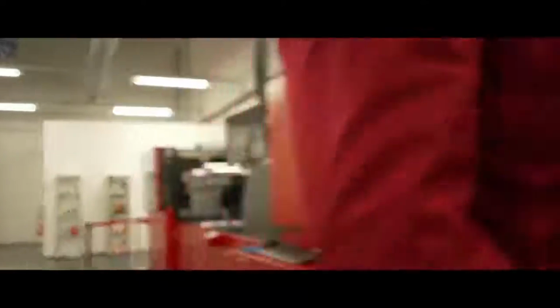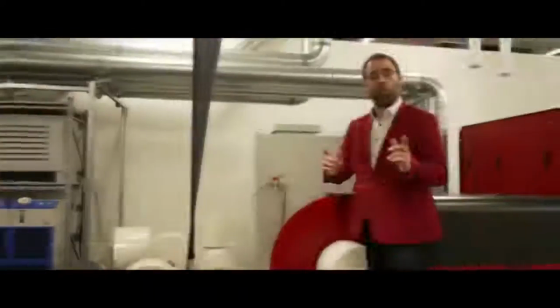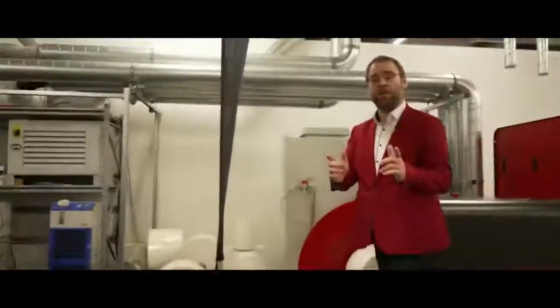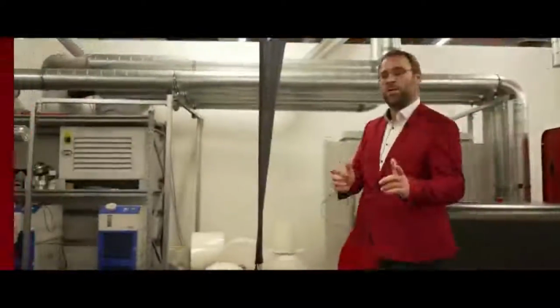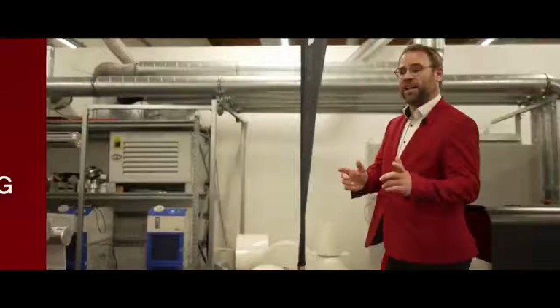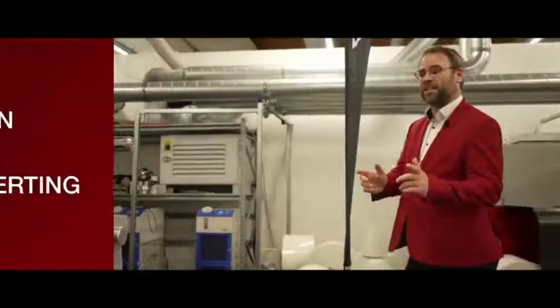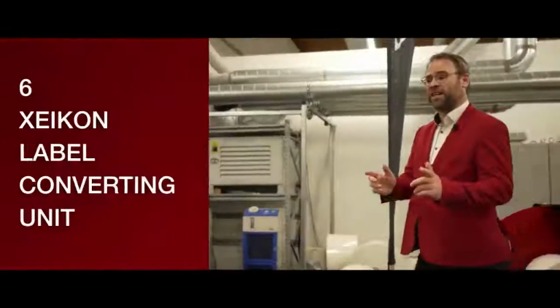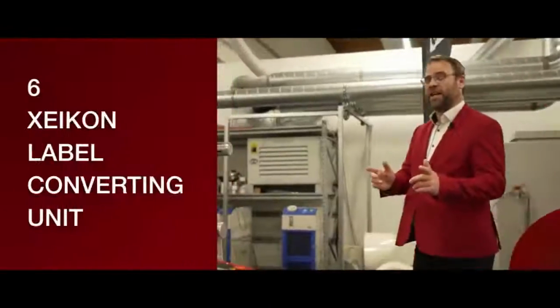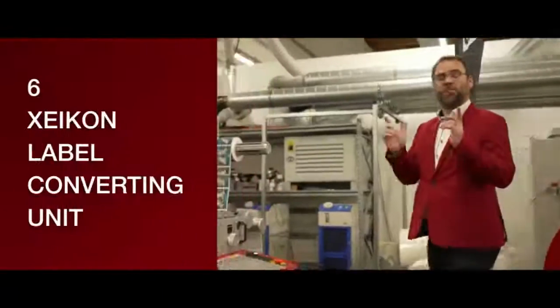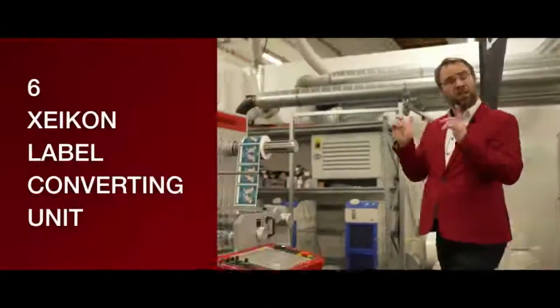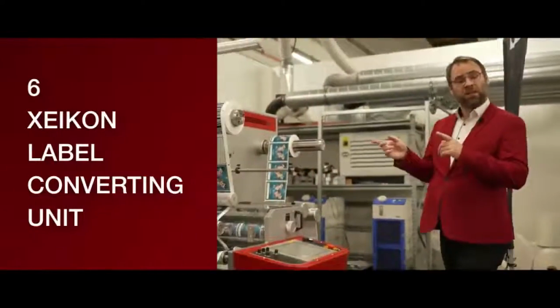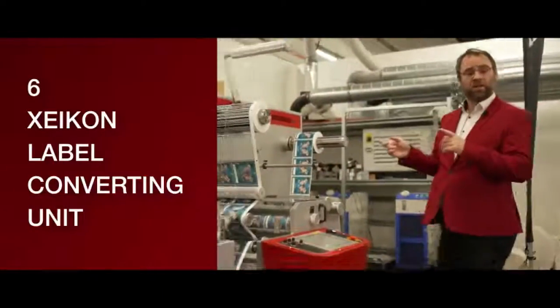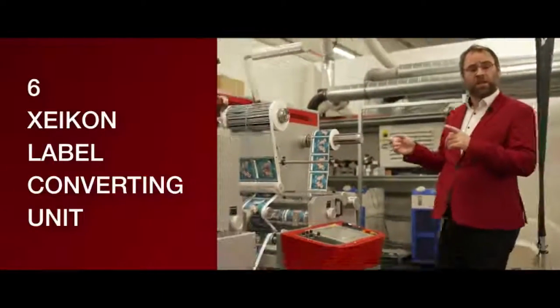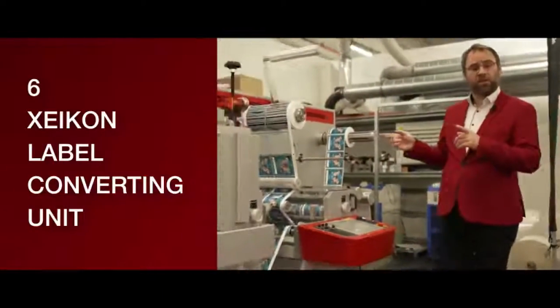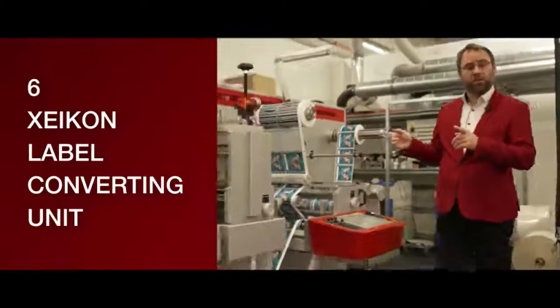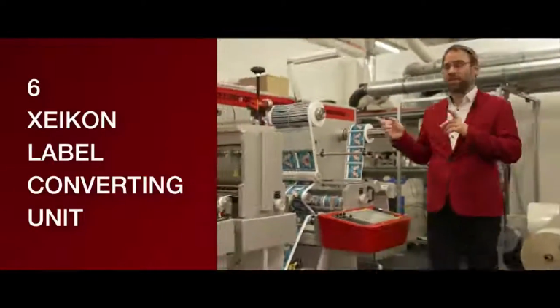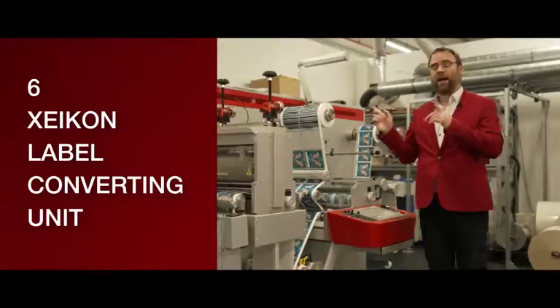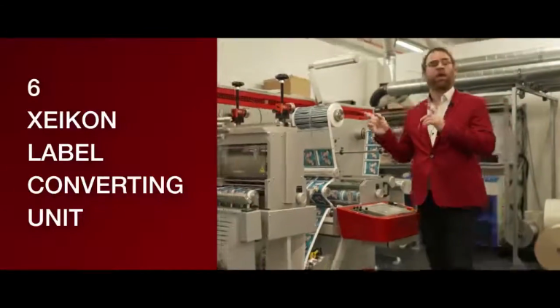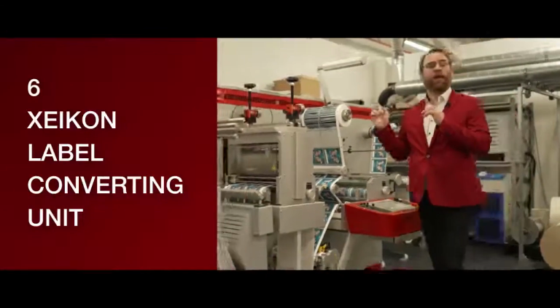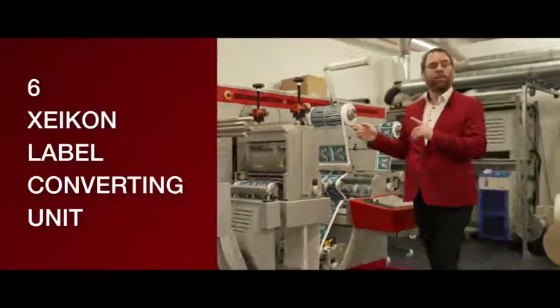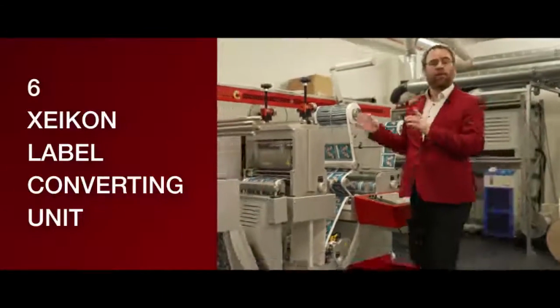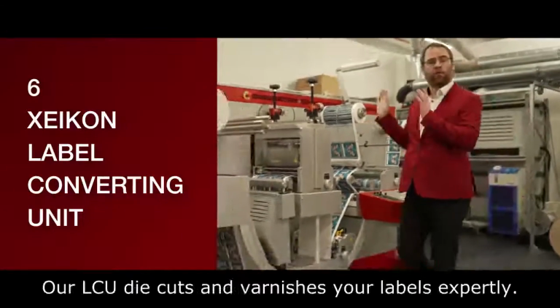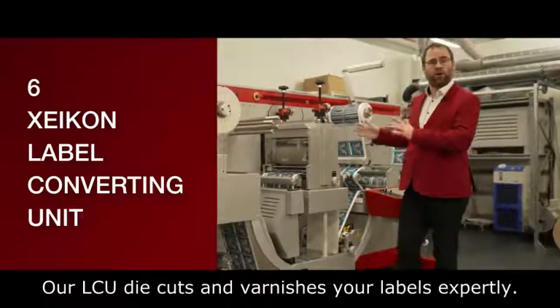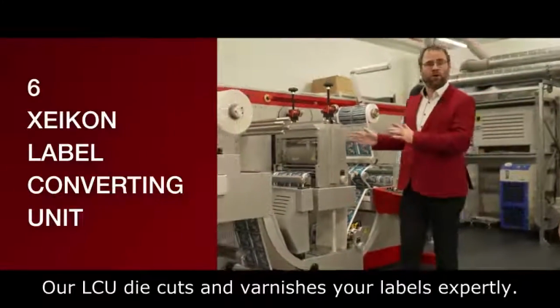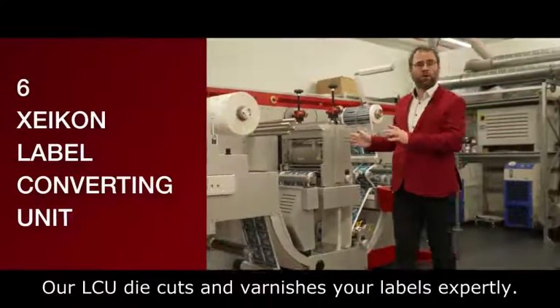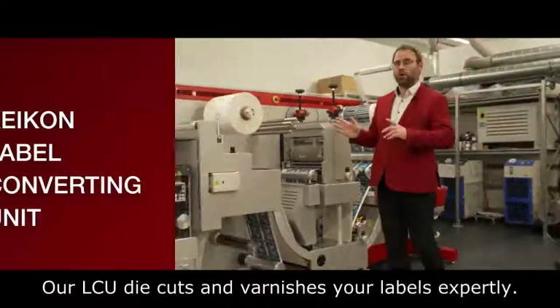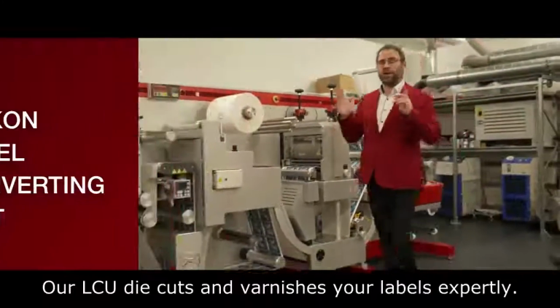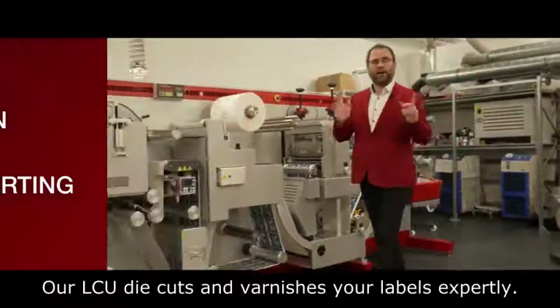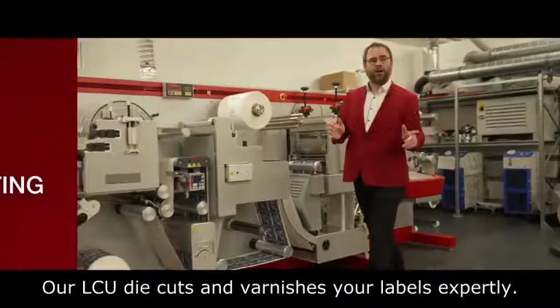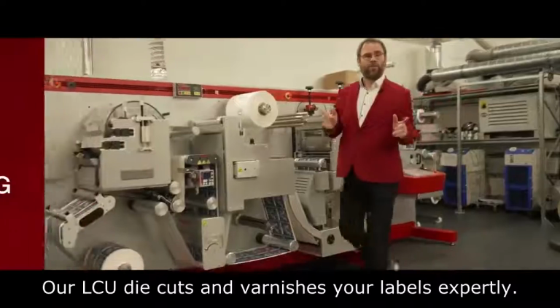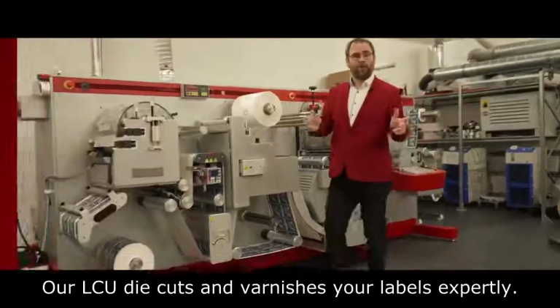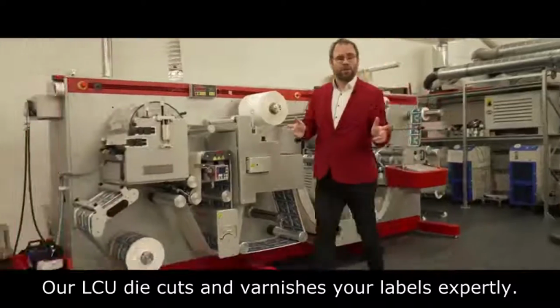Reason number six: the finishing touch in labels — the Zycom label converting unit, doing die cutting and varnishing.